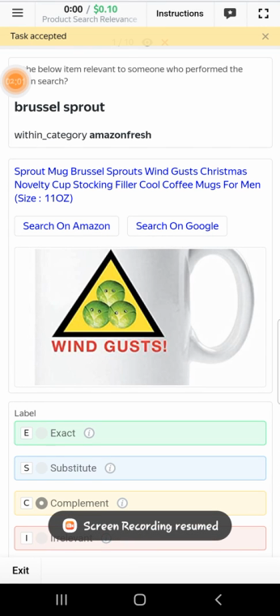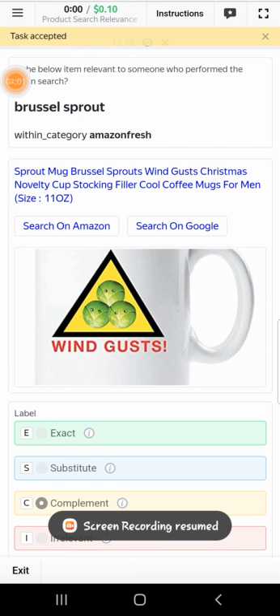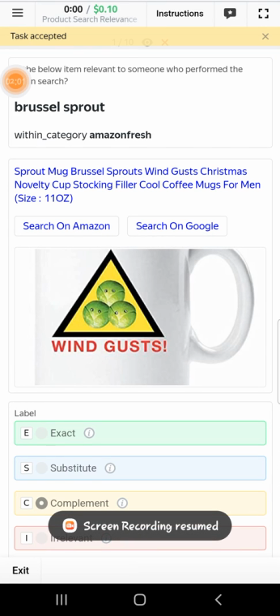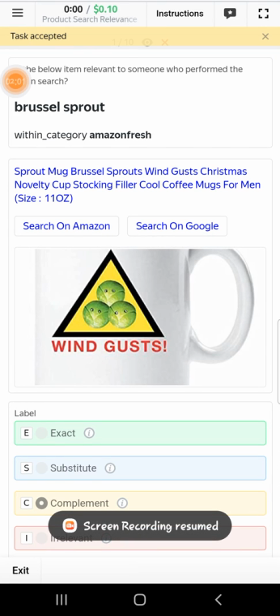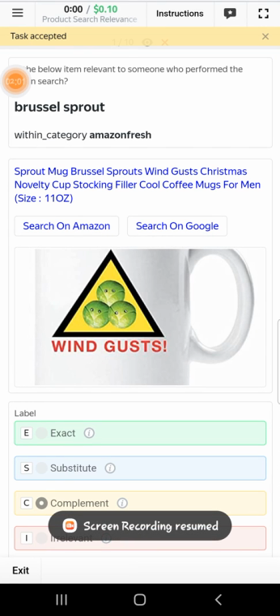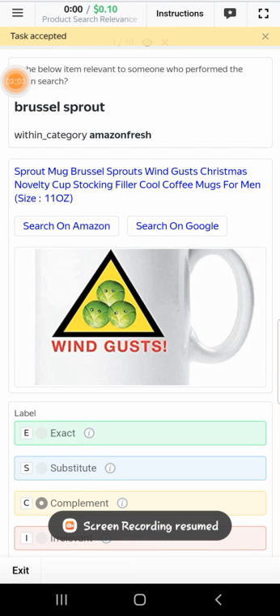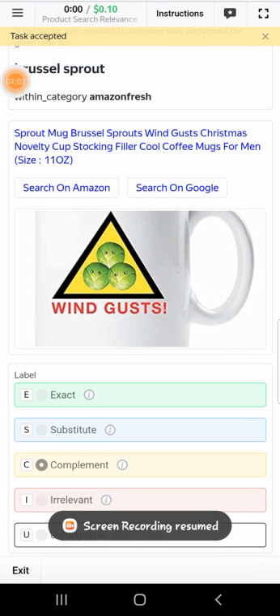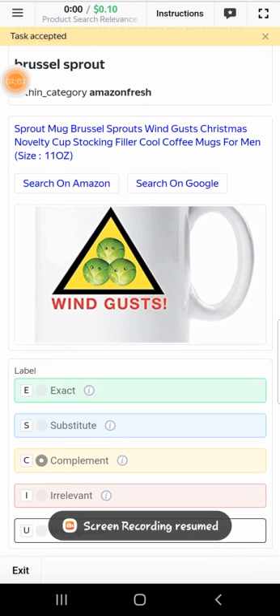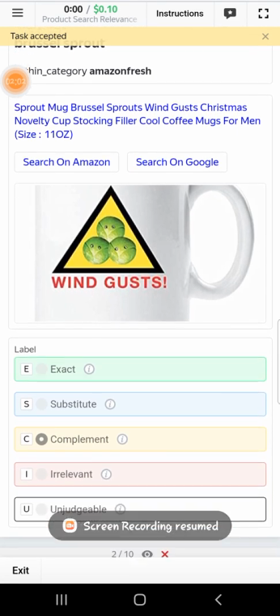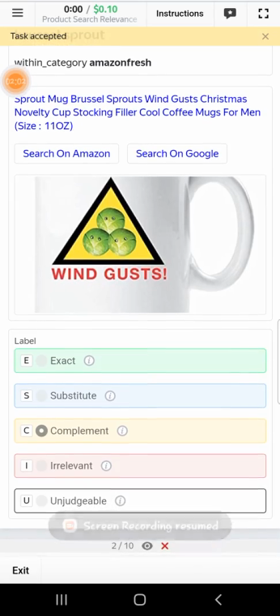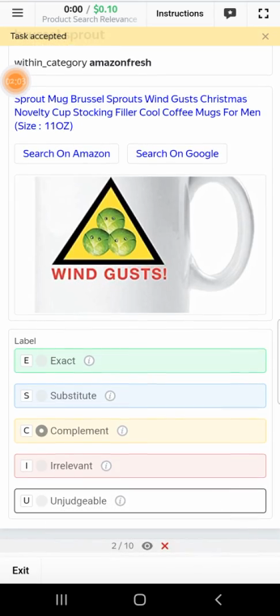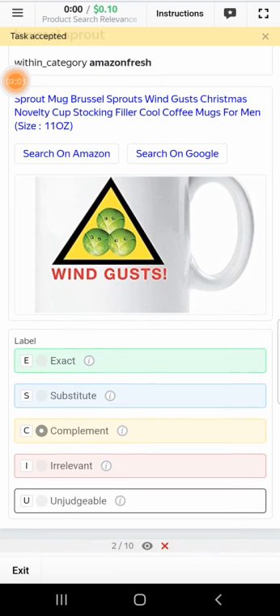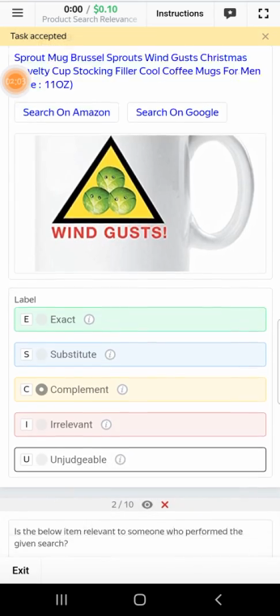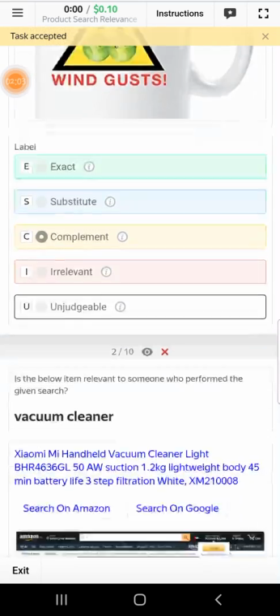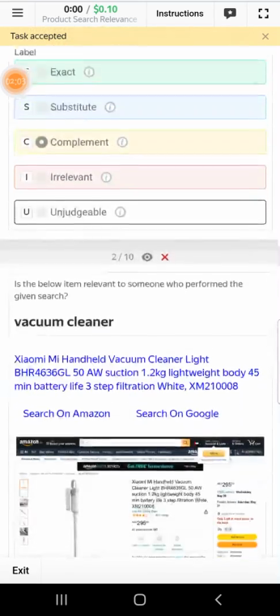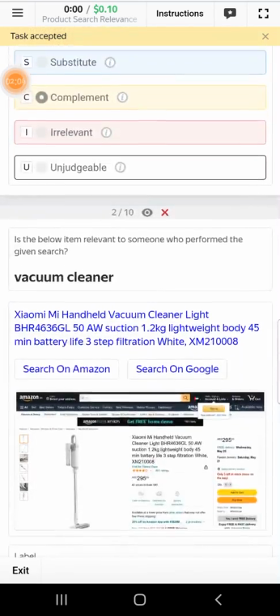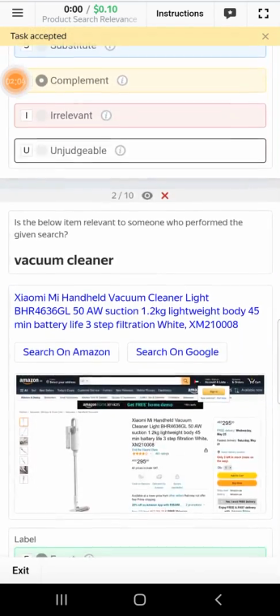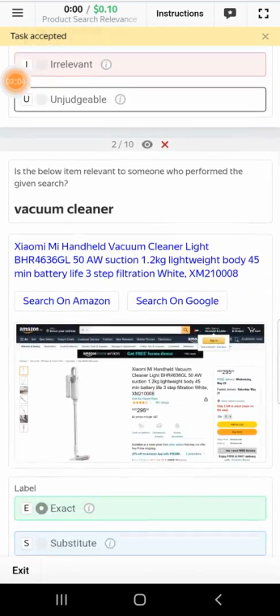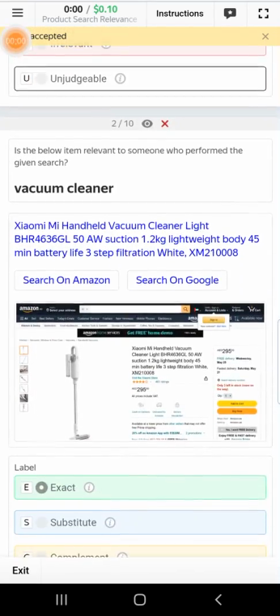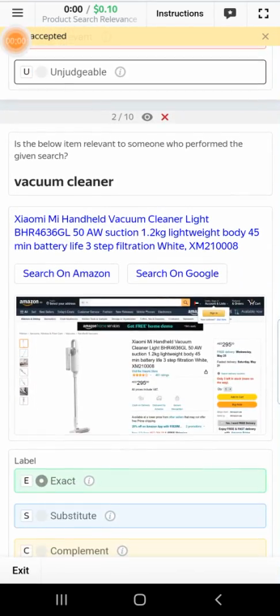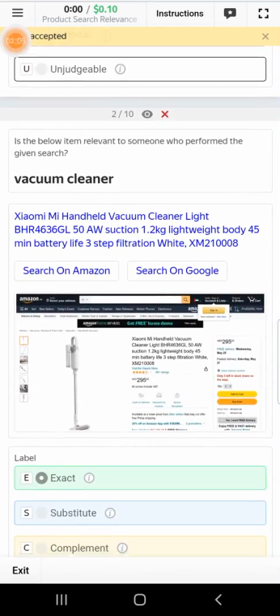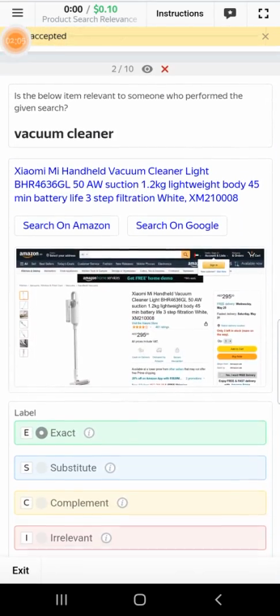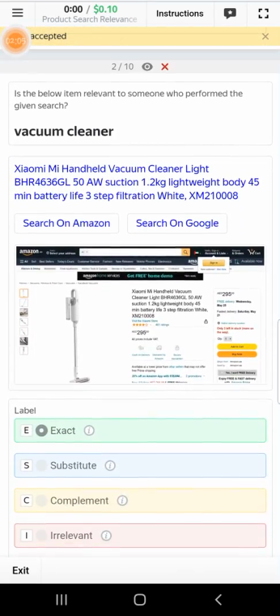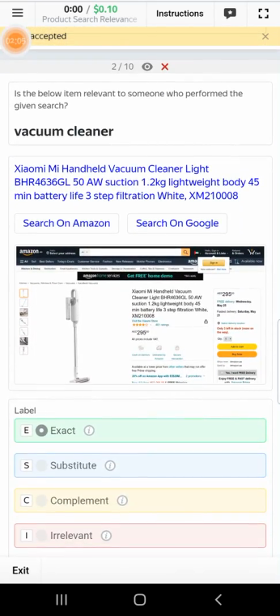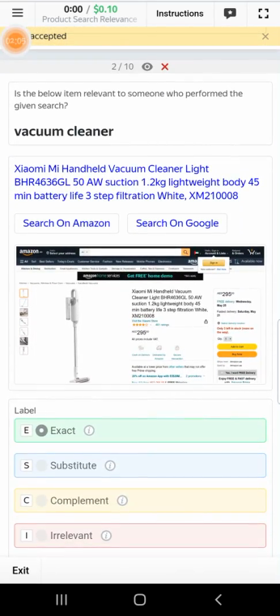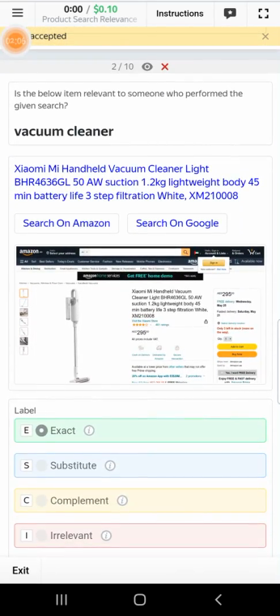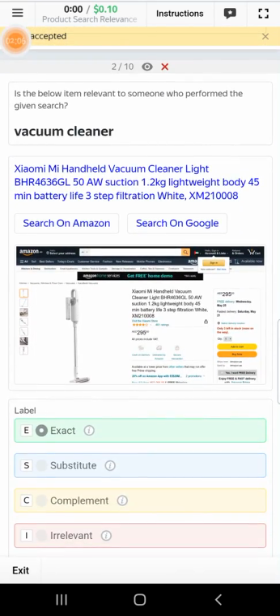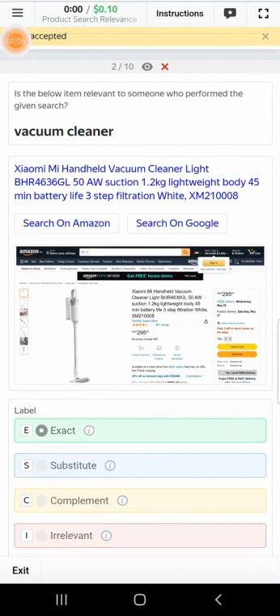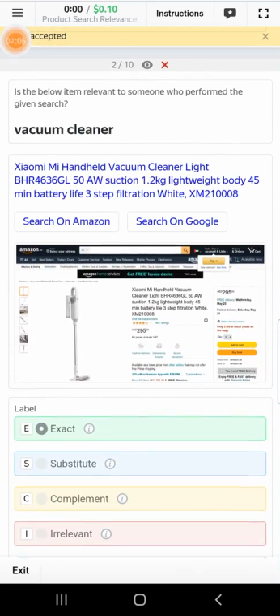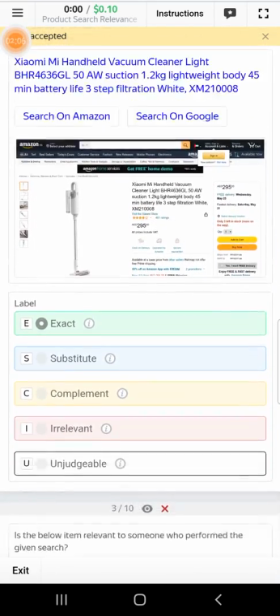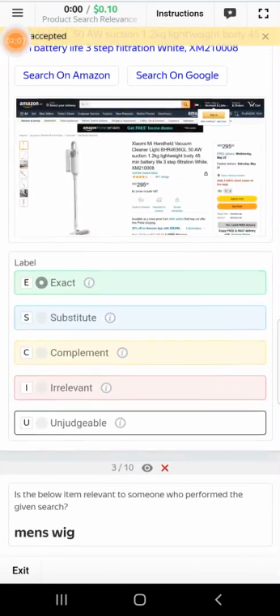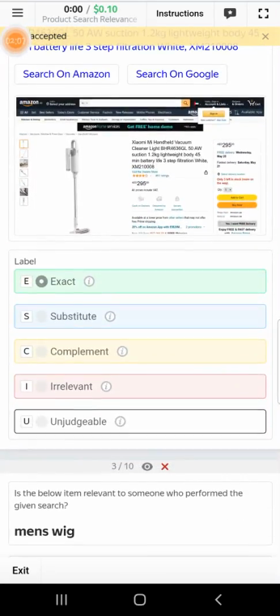Now this is the second task. Select complement, select exact.